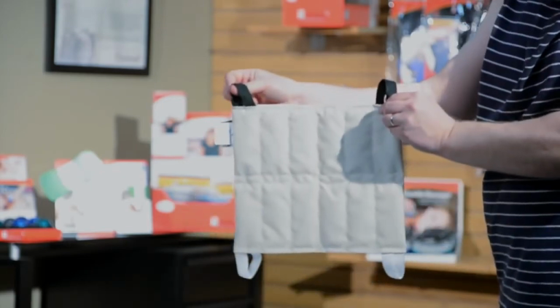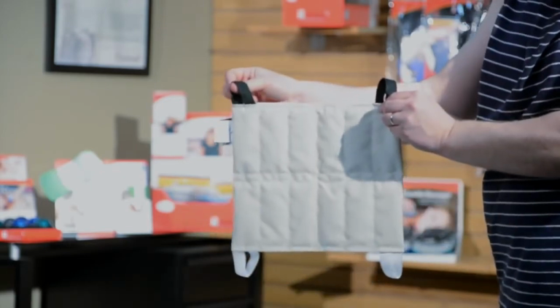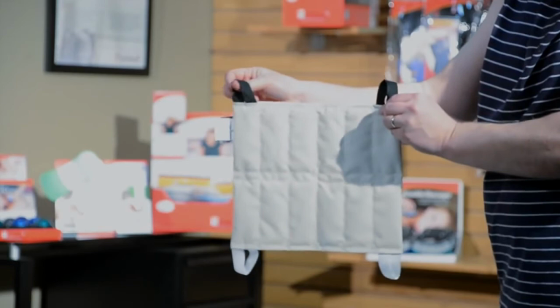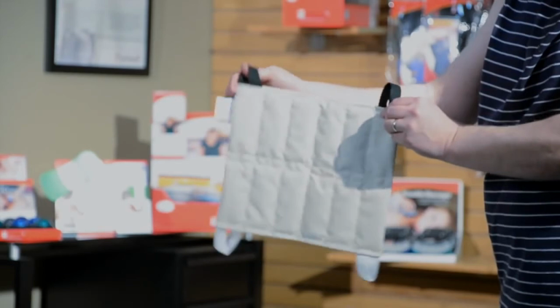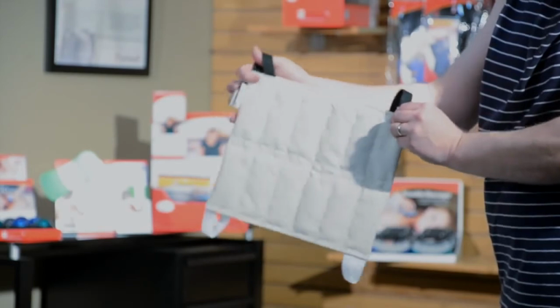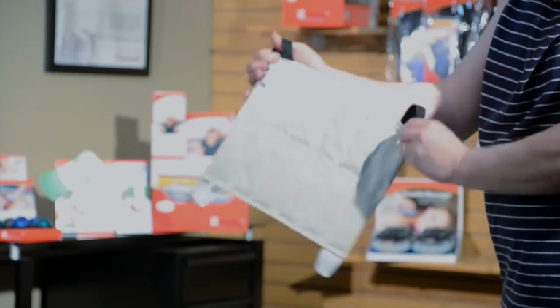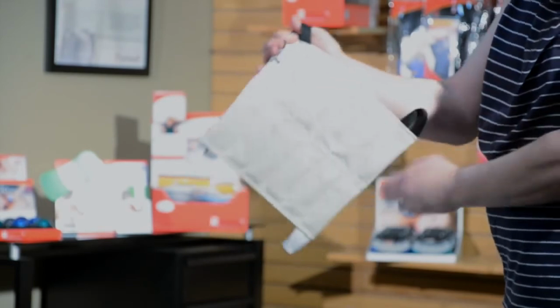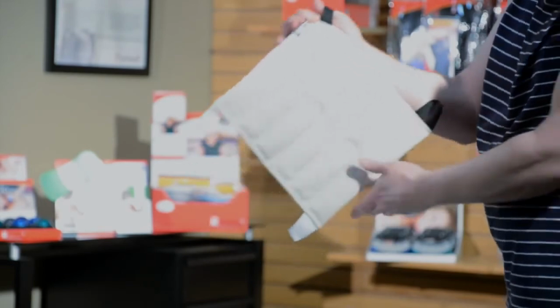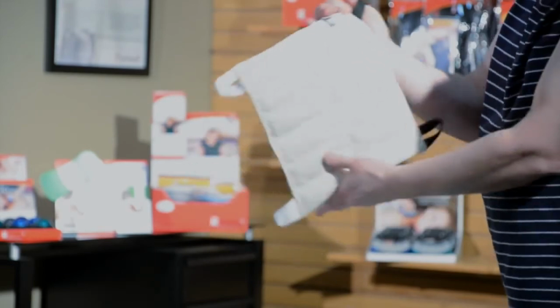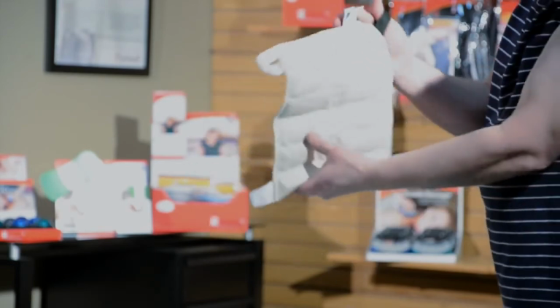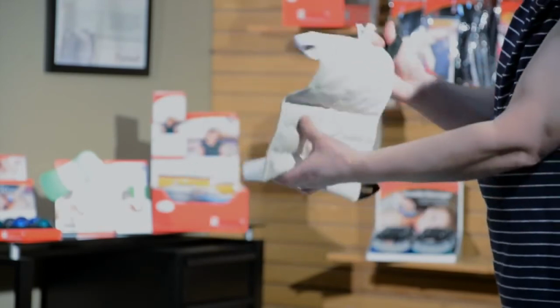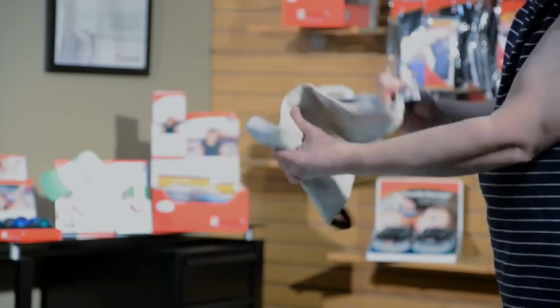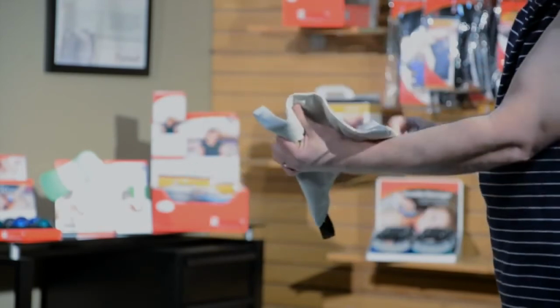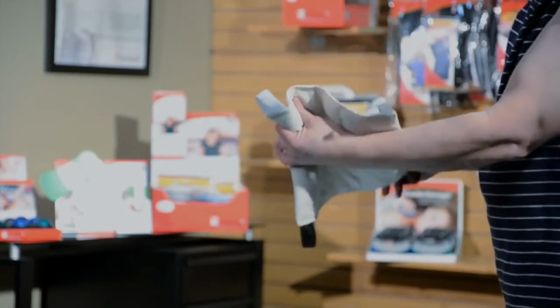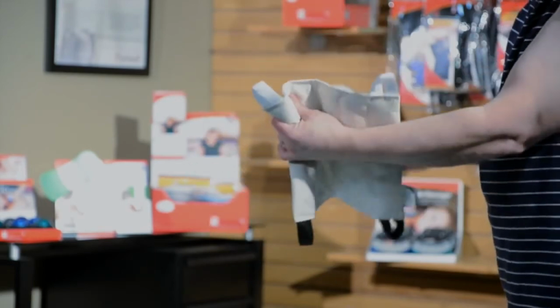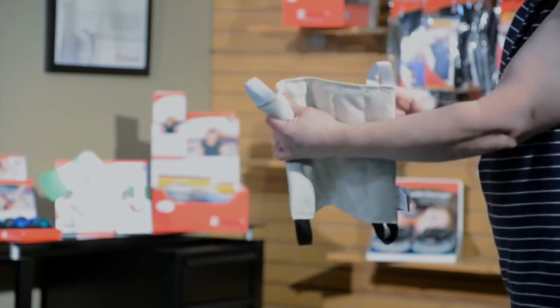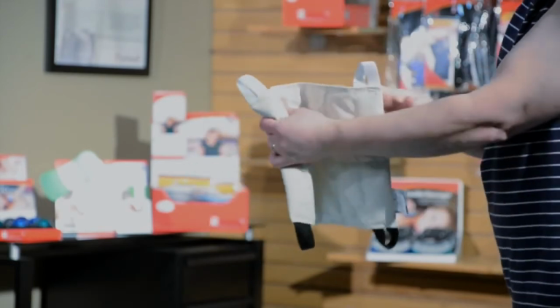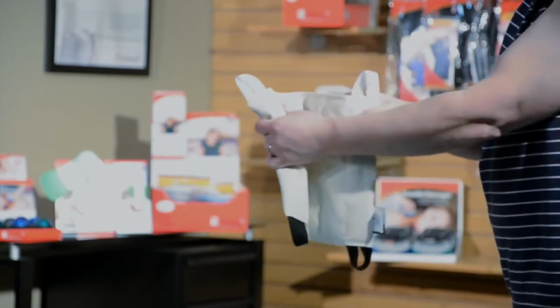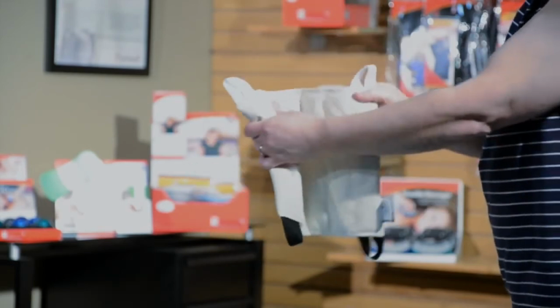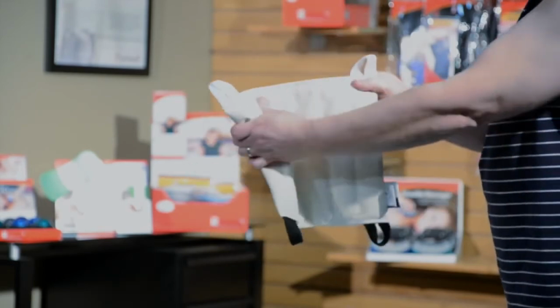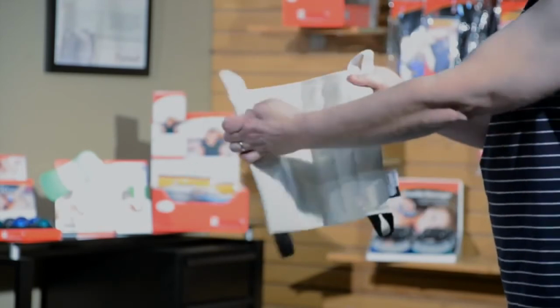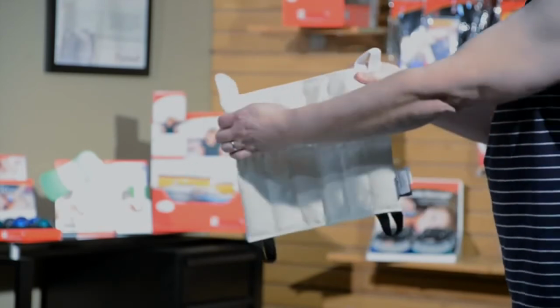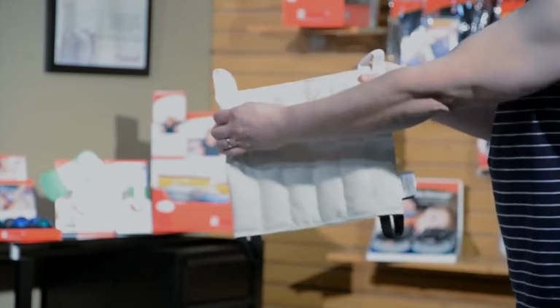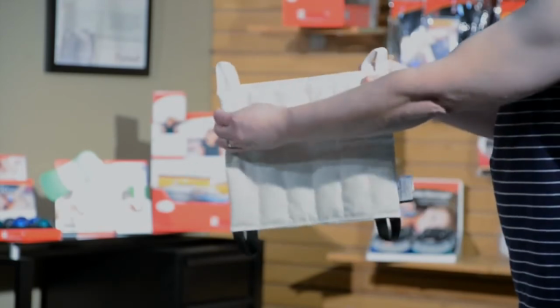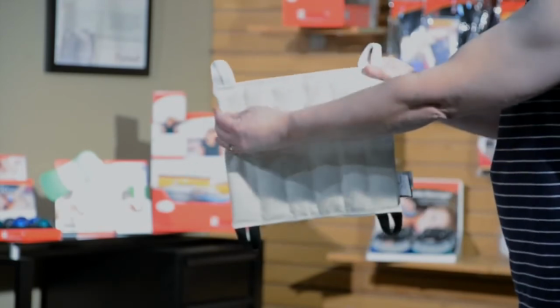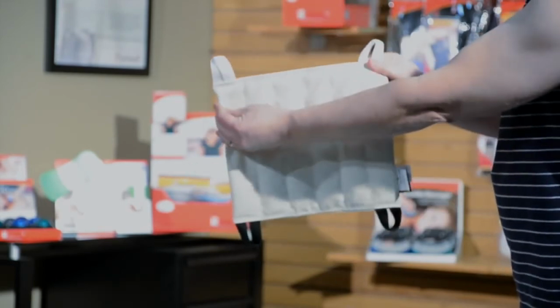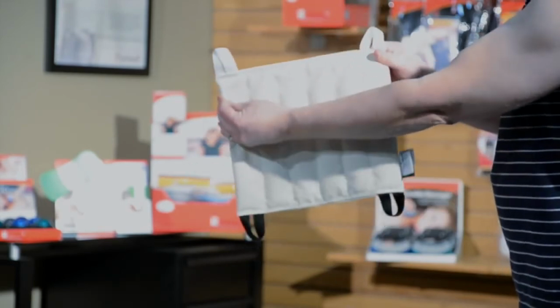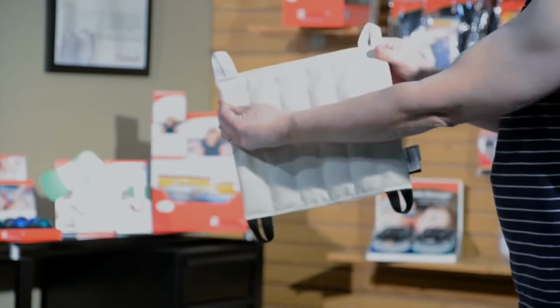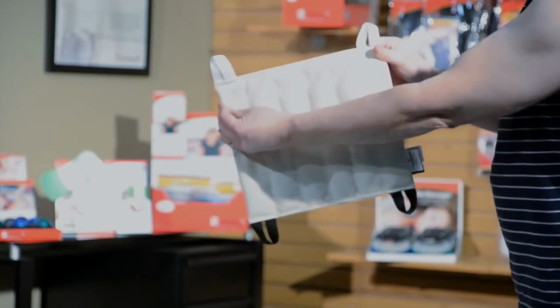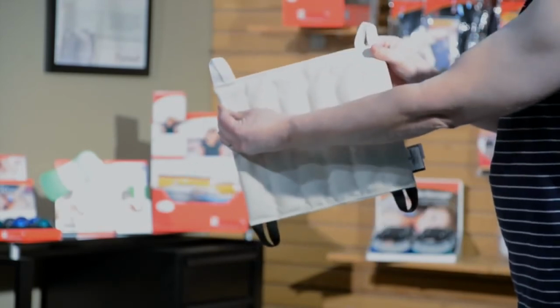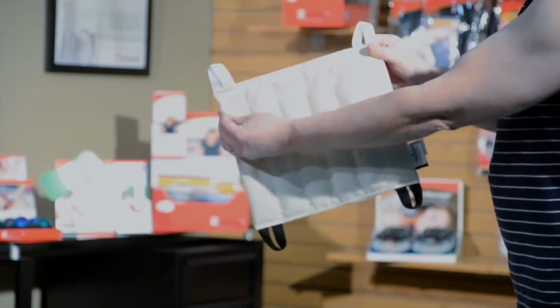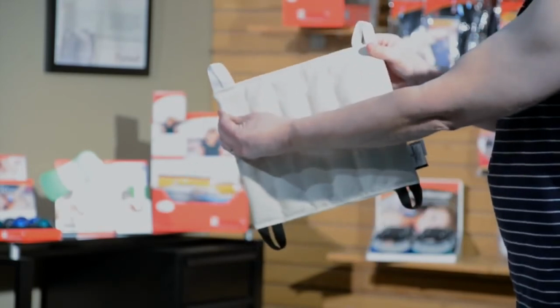All packs are digitally sewn and filled for consistent quality, and made right here in the USA.